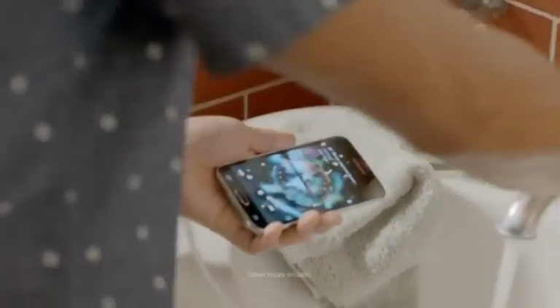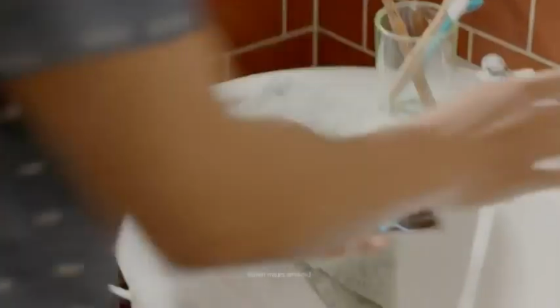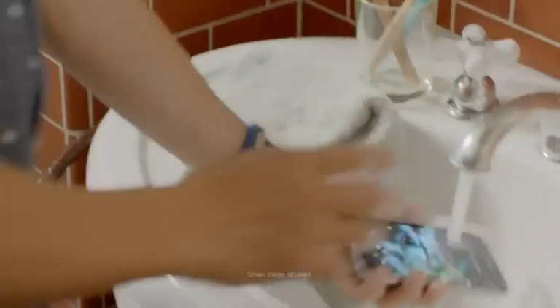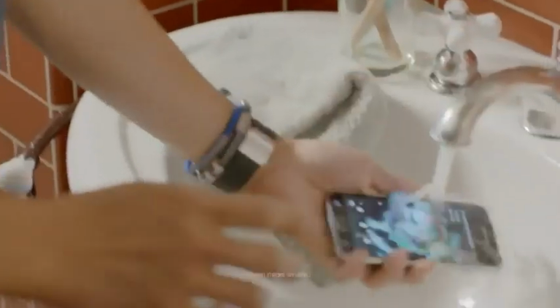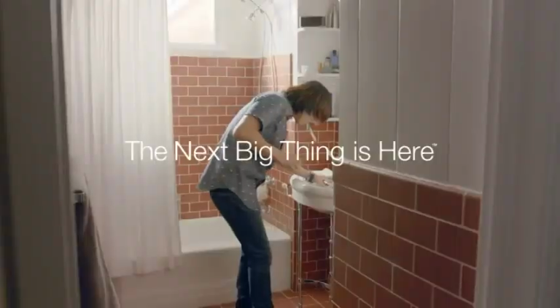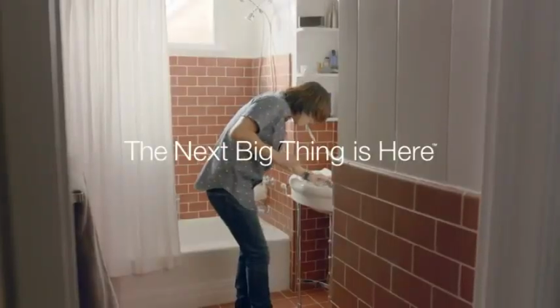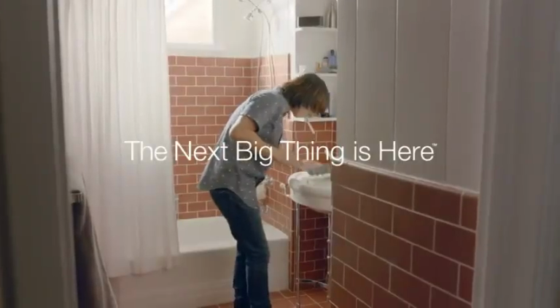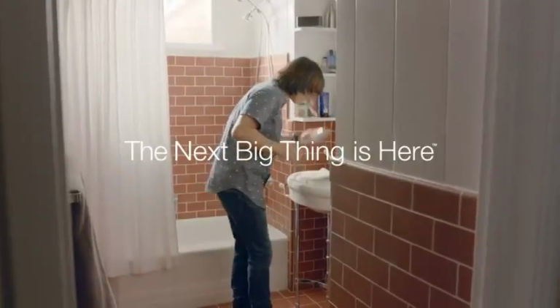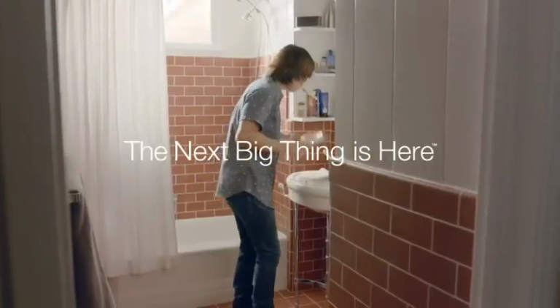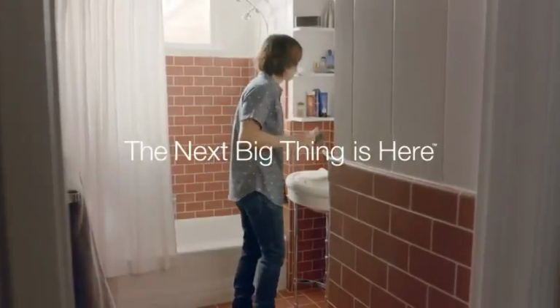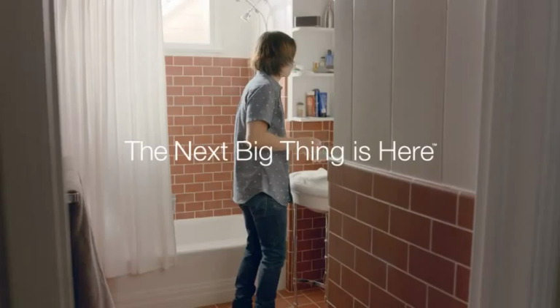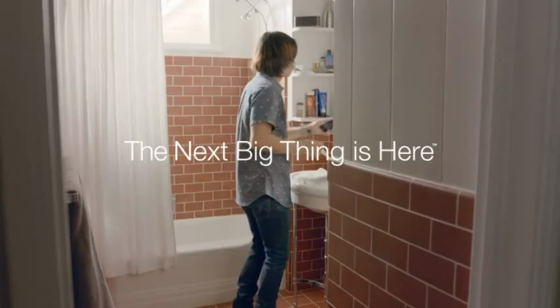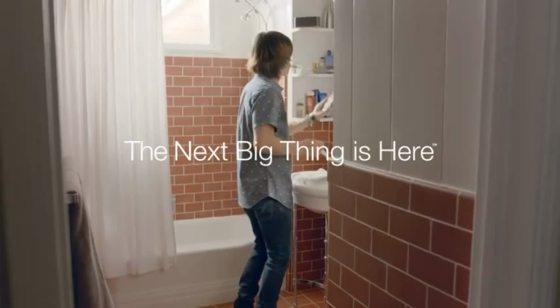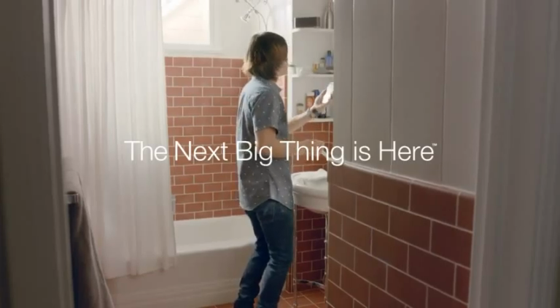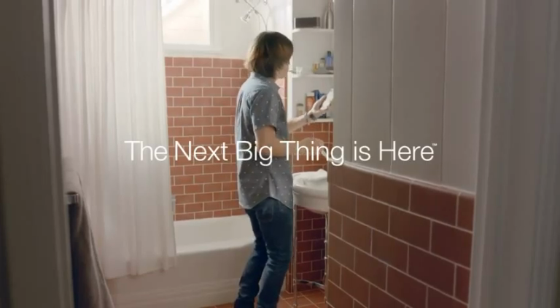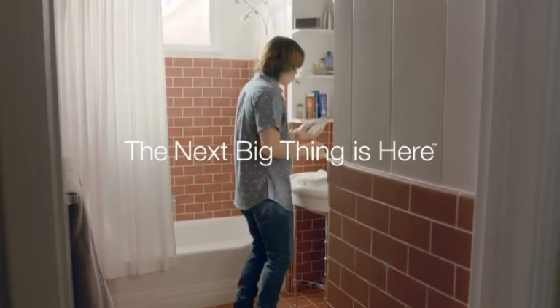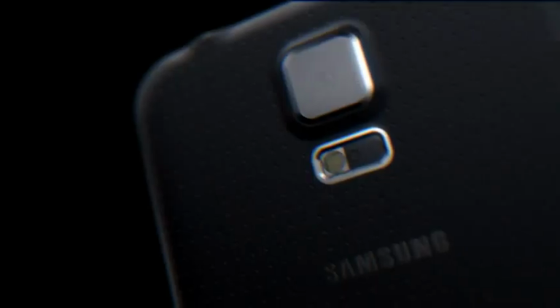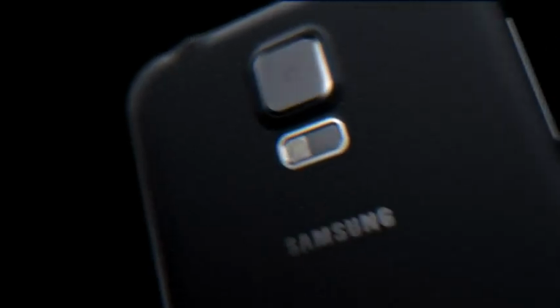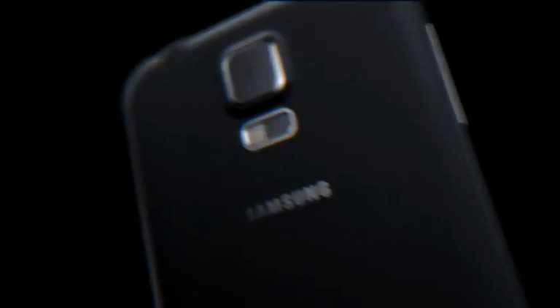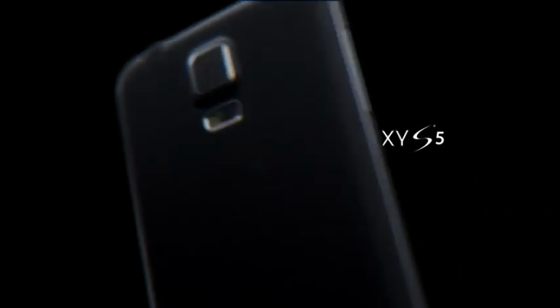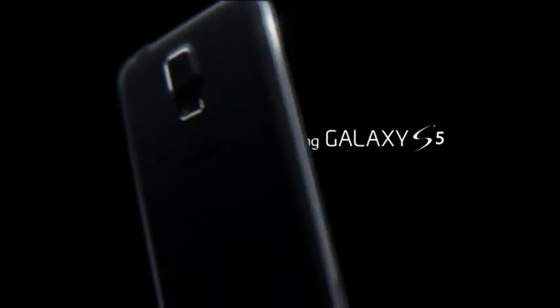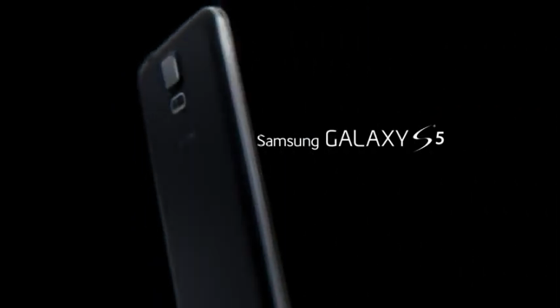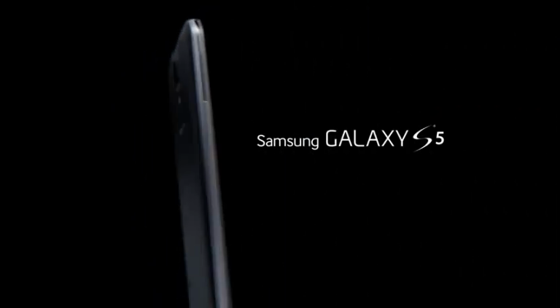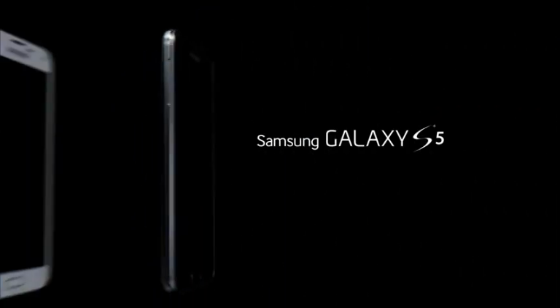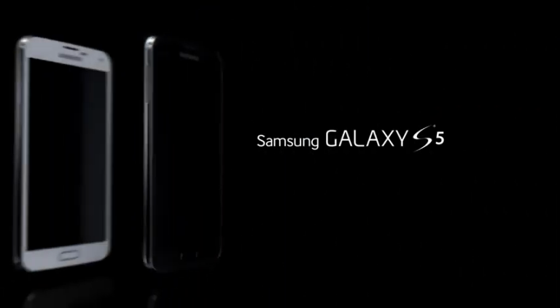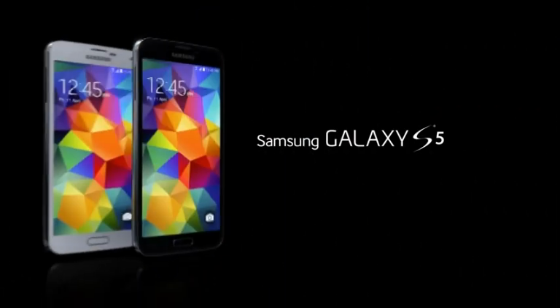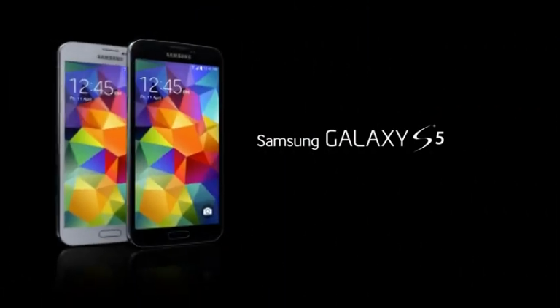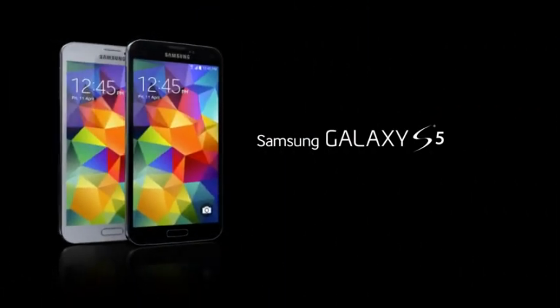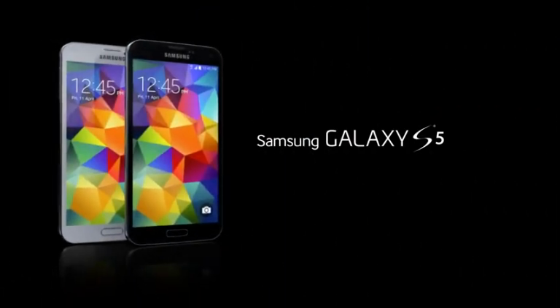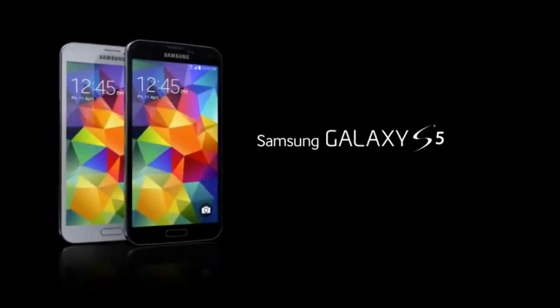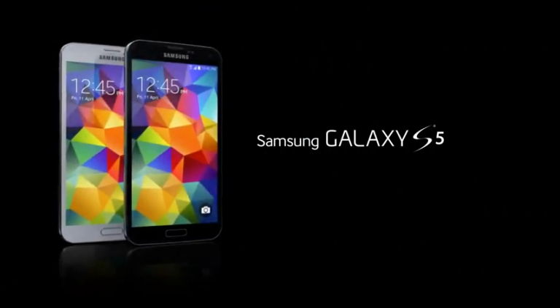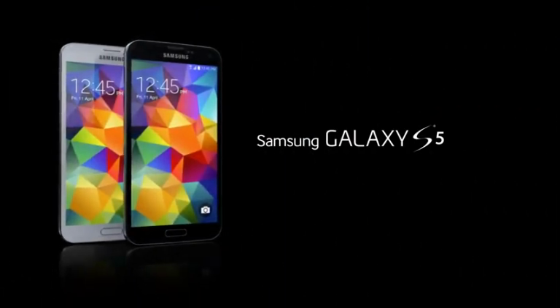Introducing the water-resistant Samsung Galaxy S5. The next big thing is here.